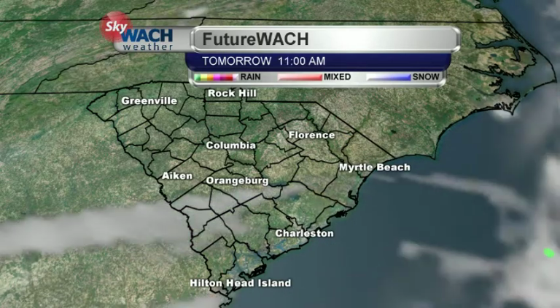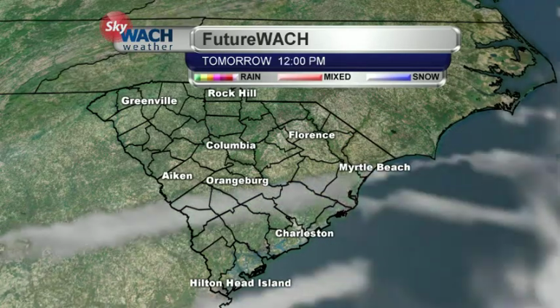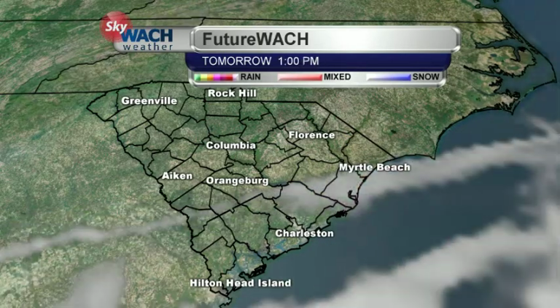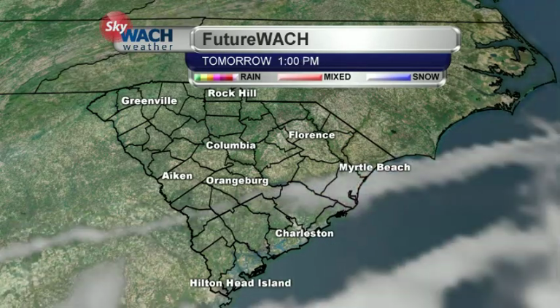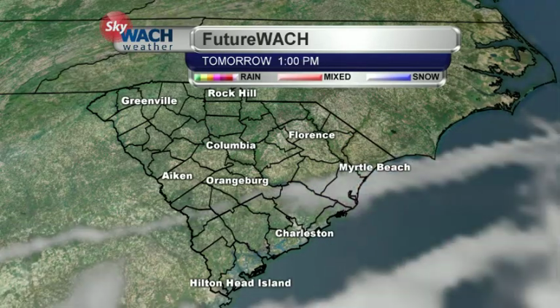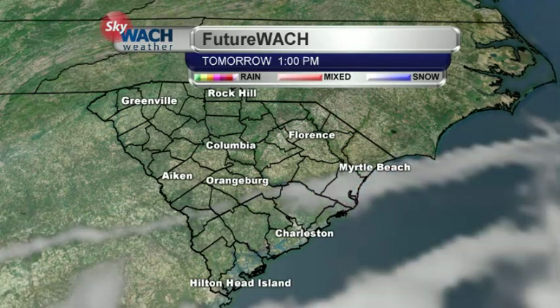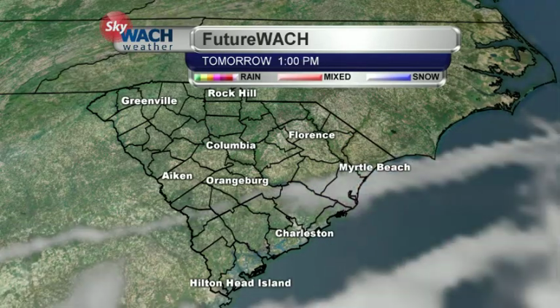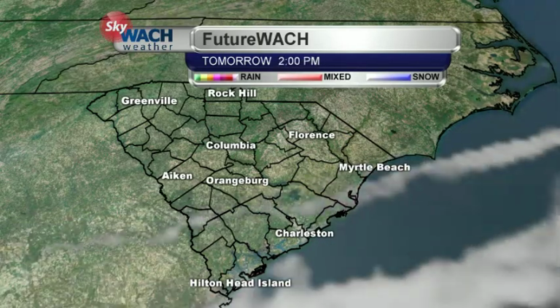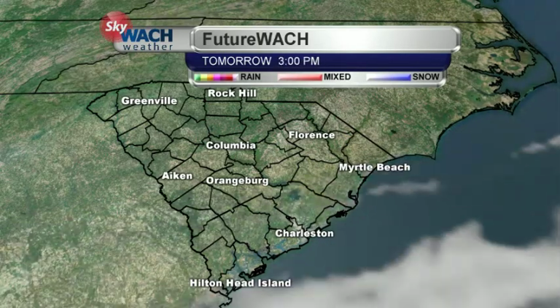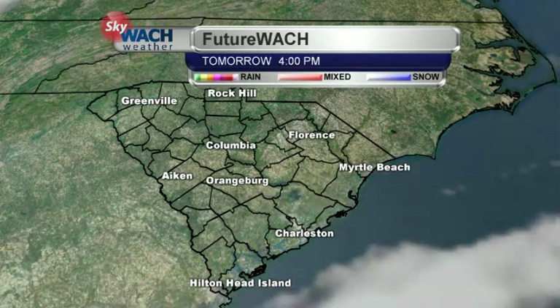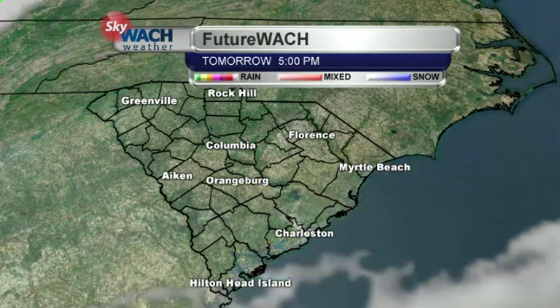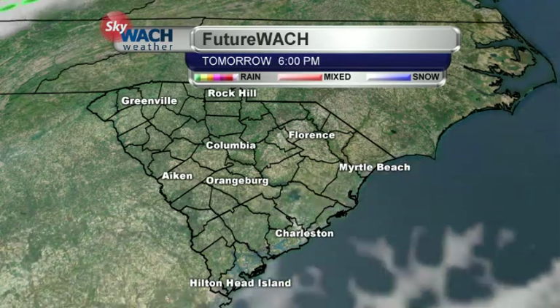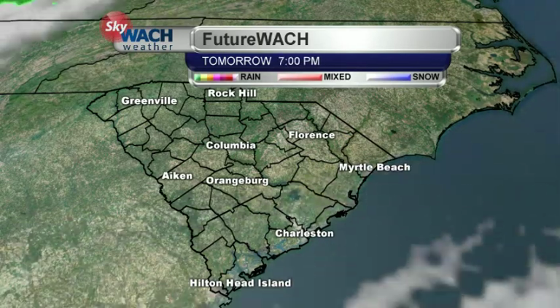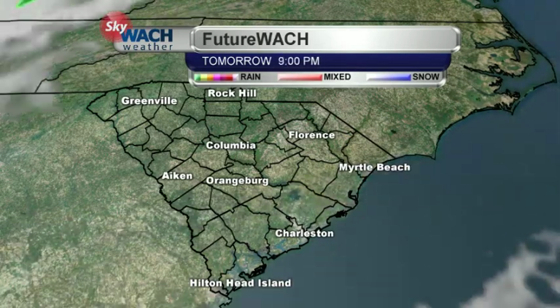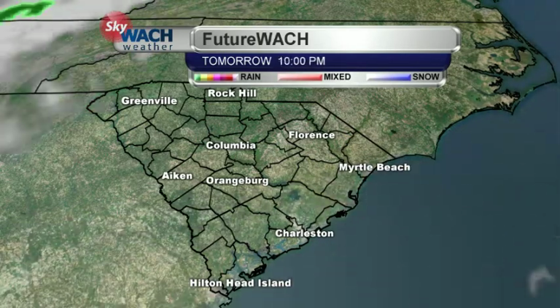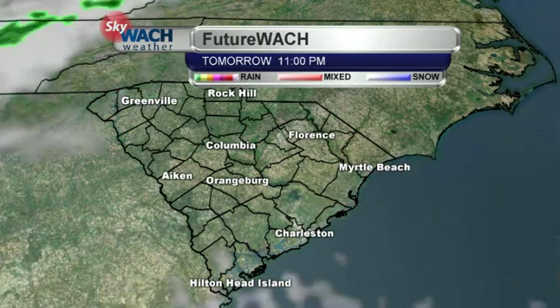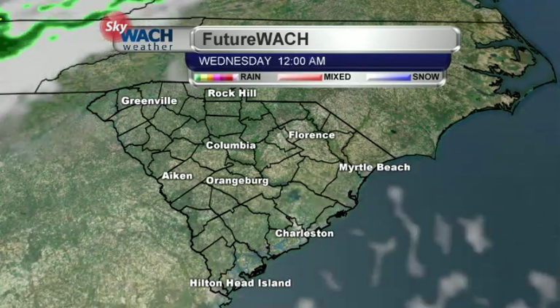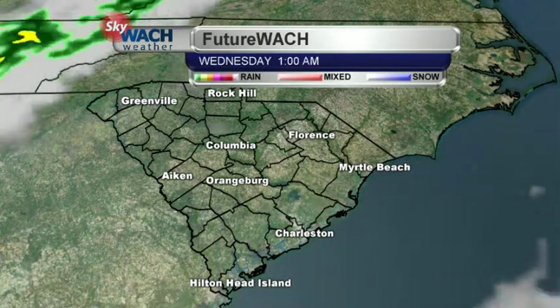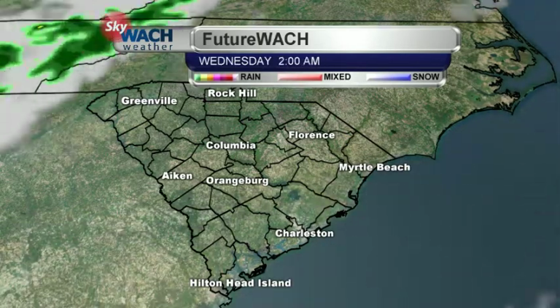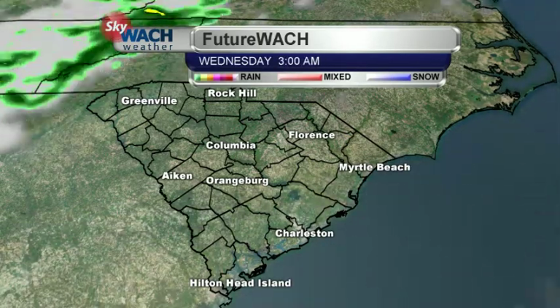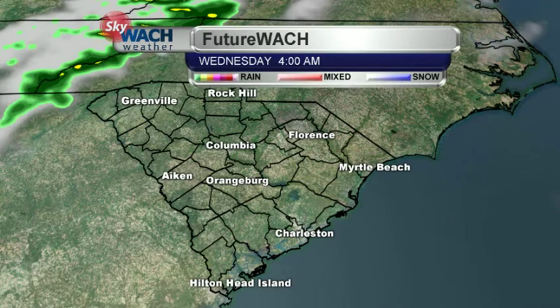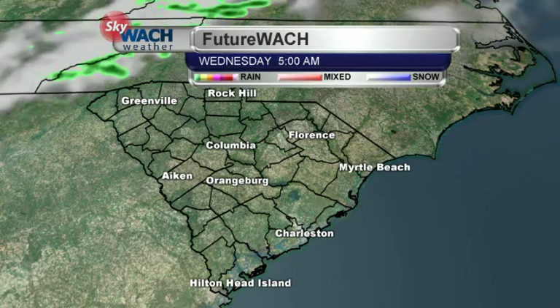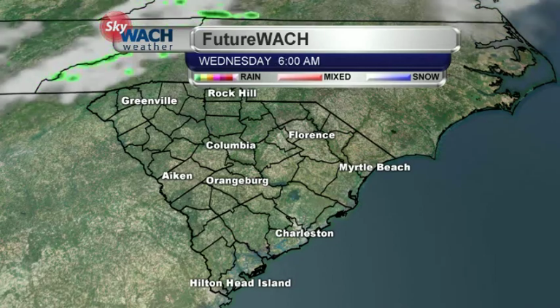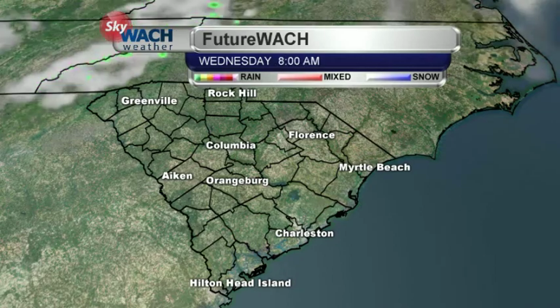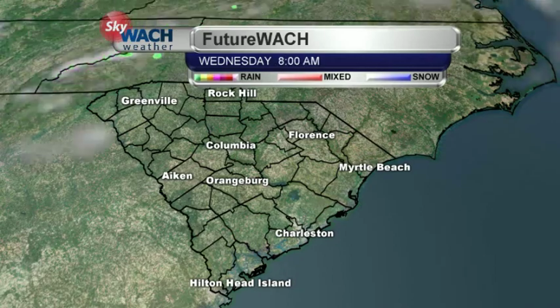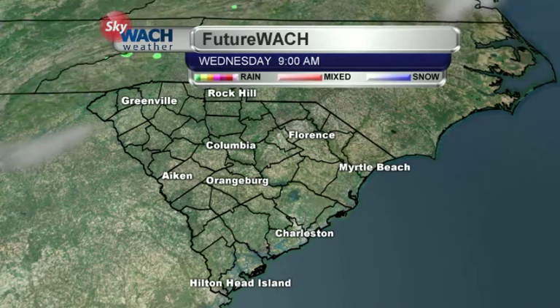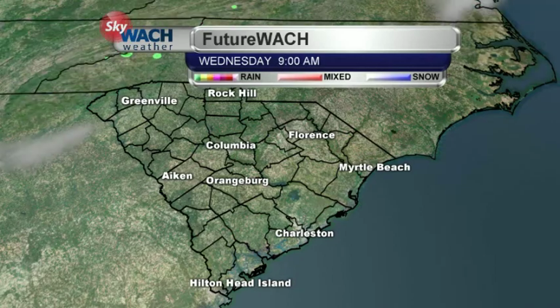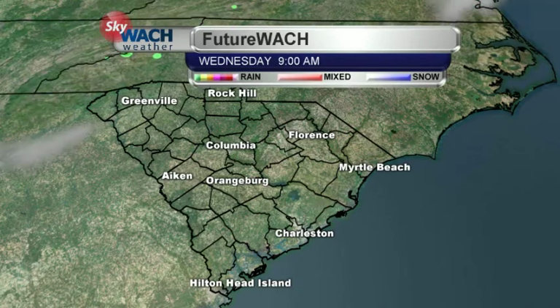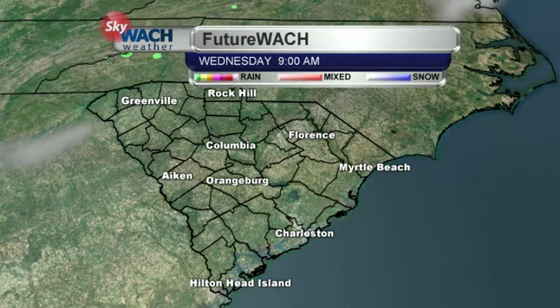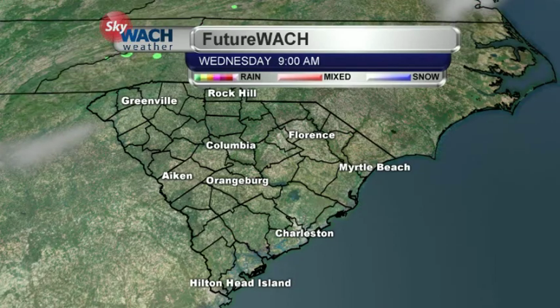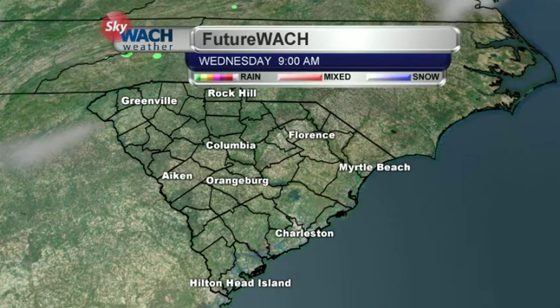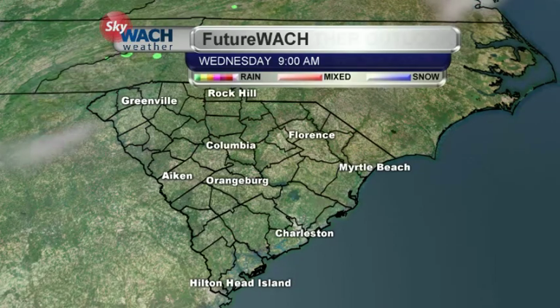But then the sky's going to be nice and clear for the day tomorrow, and we'll stay clear heading into the day on Wednesday.